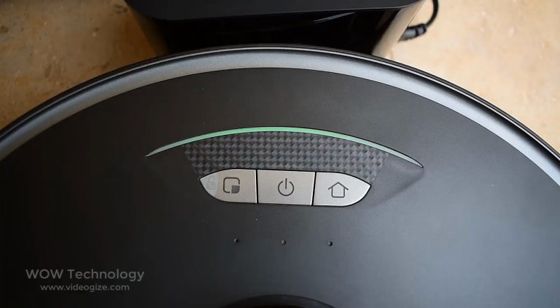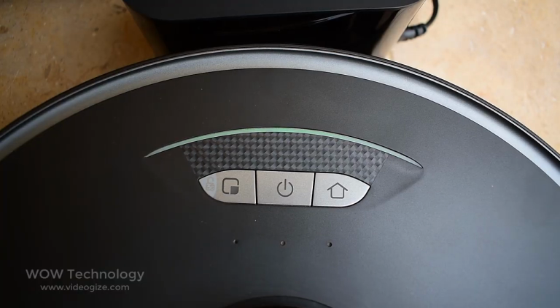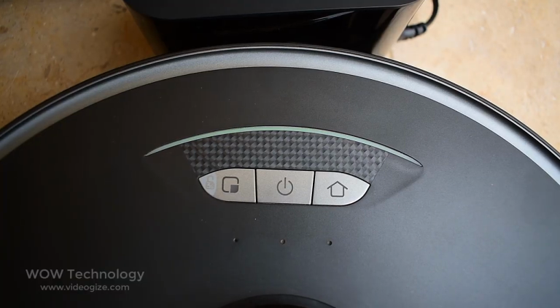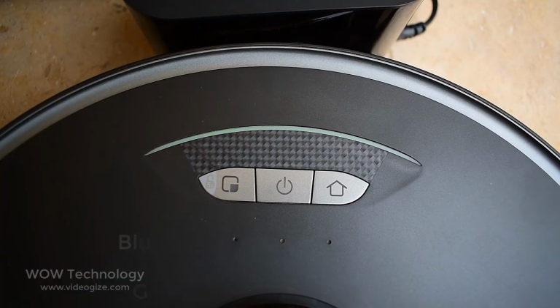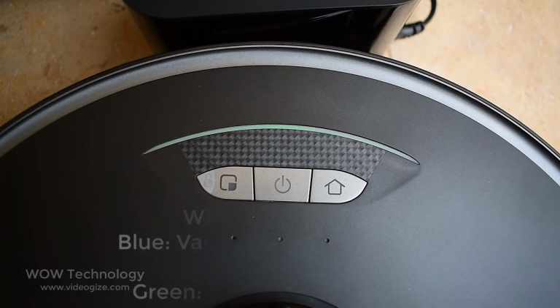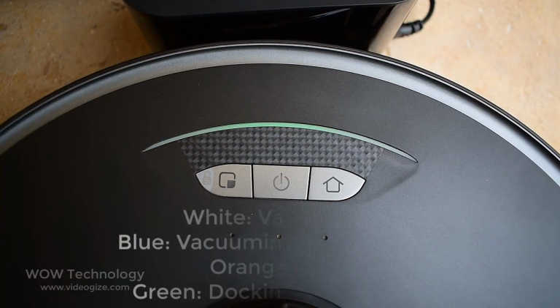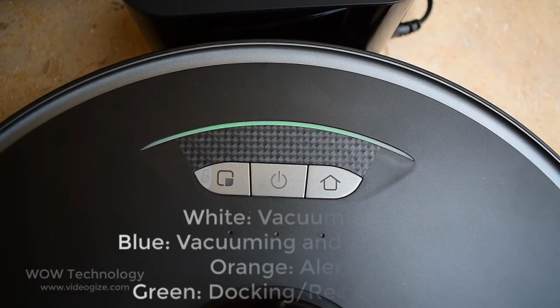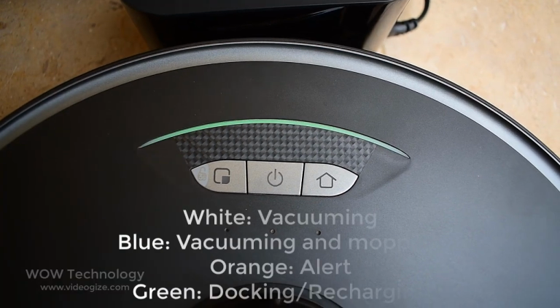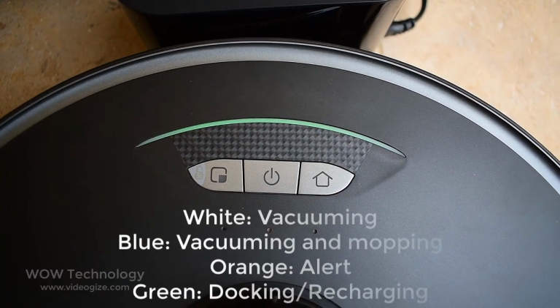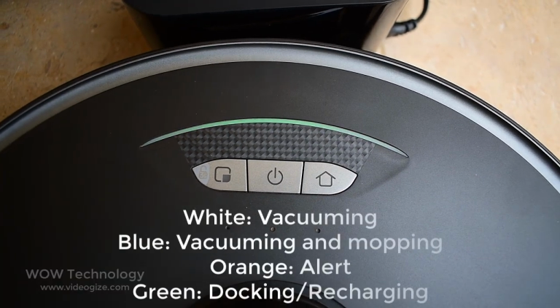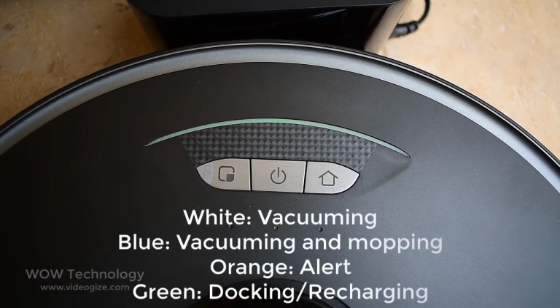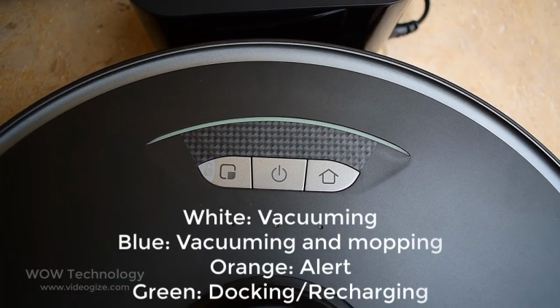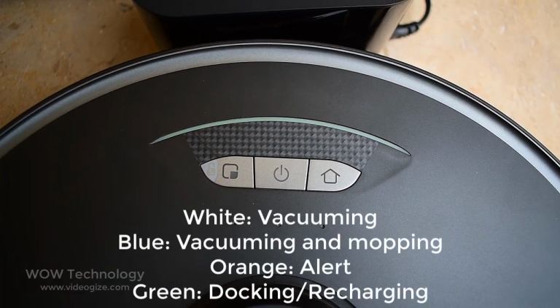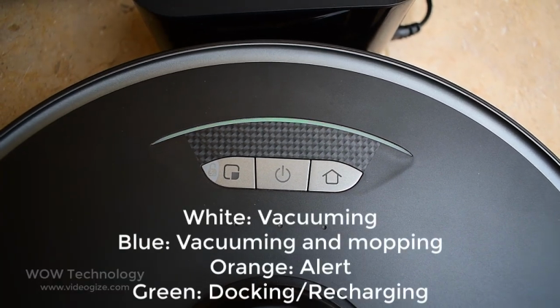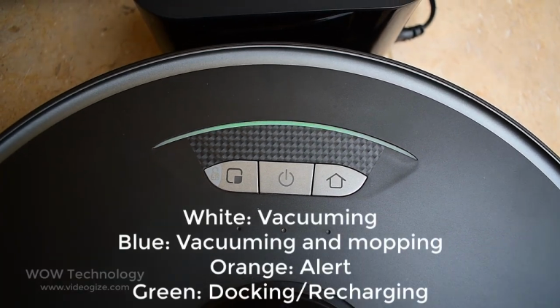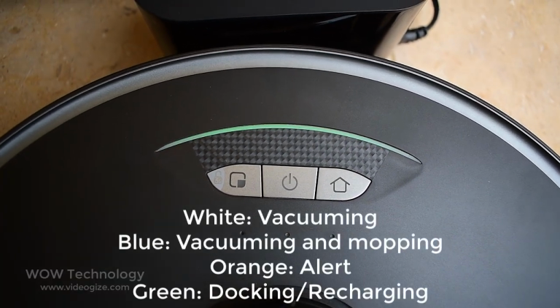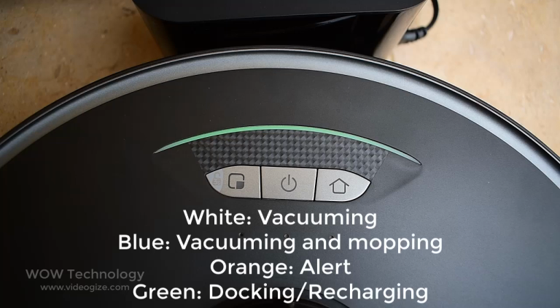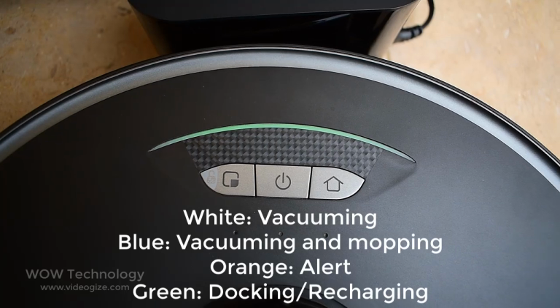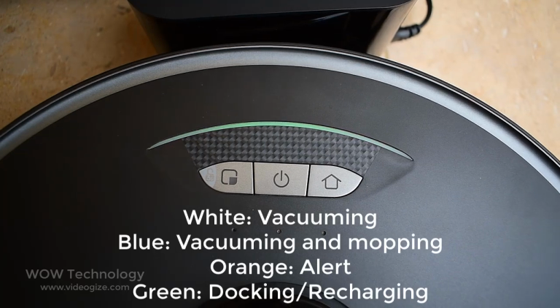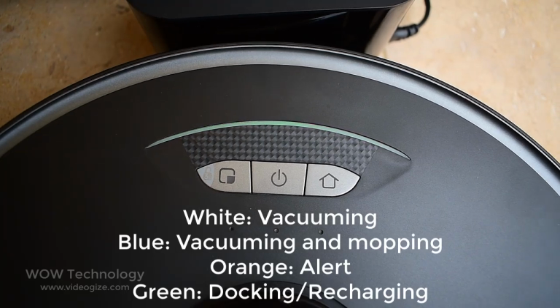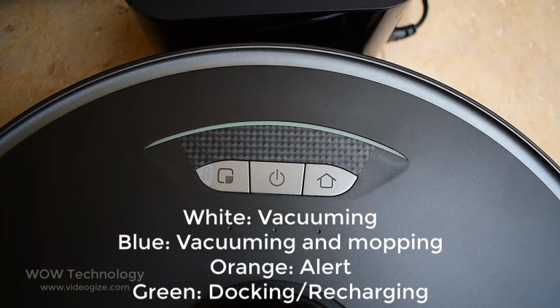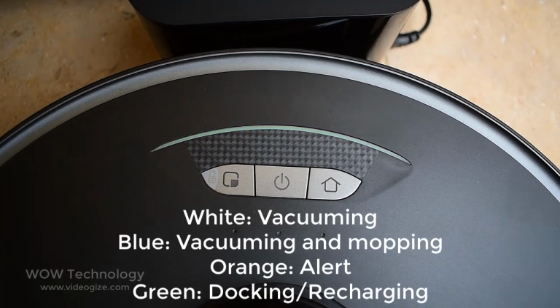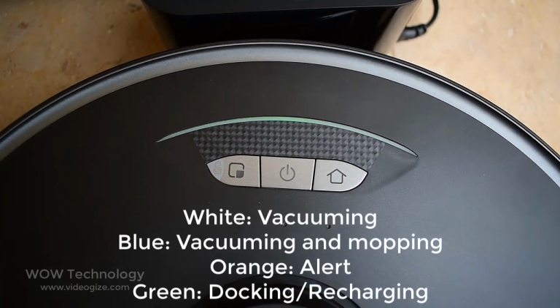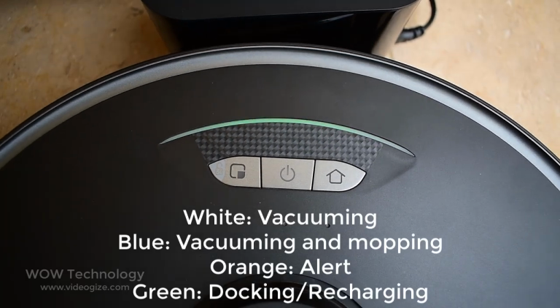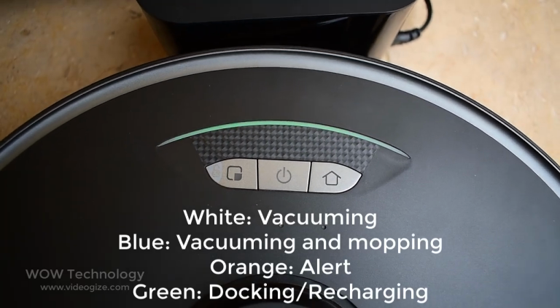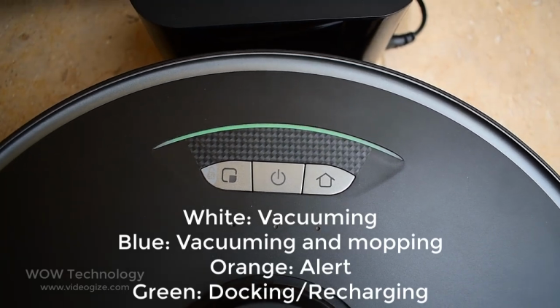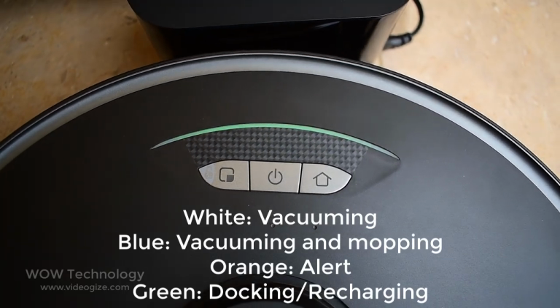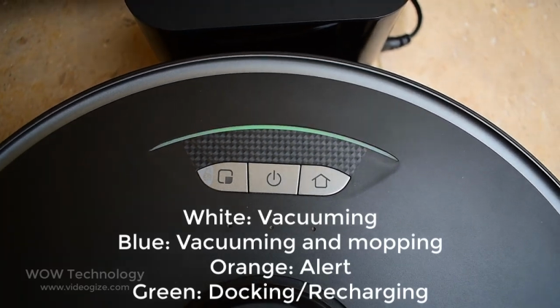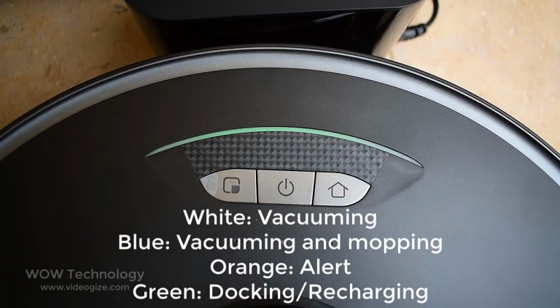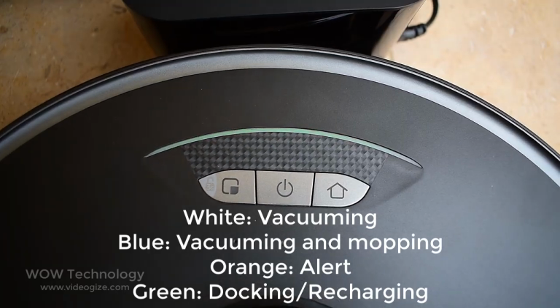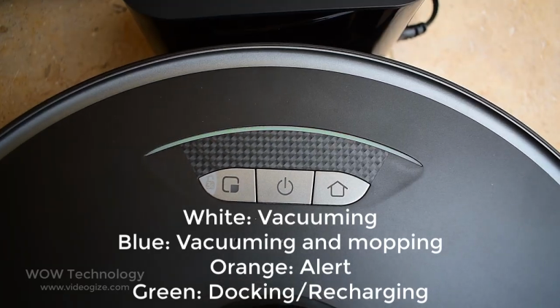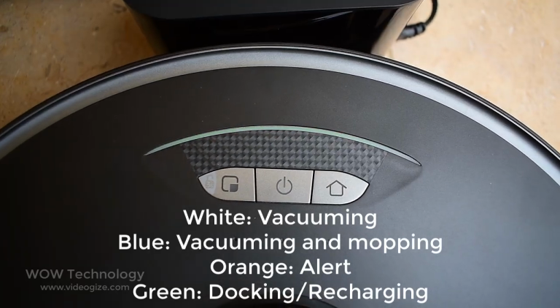This is the indicator light. White while vacuuming. Blue while vacuuming and mopping. Orange is for alert. Green while docking or charging.